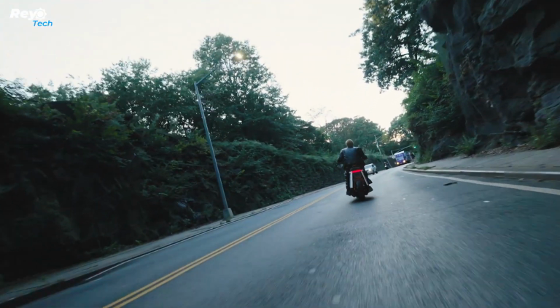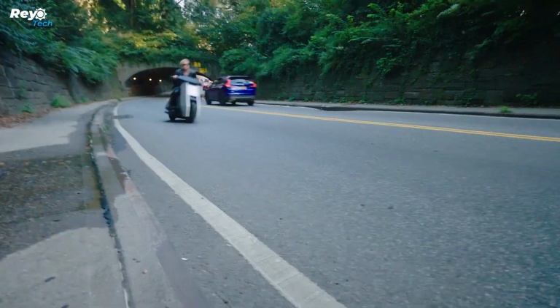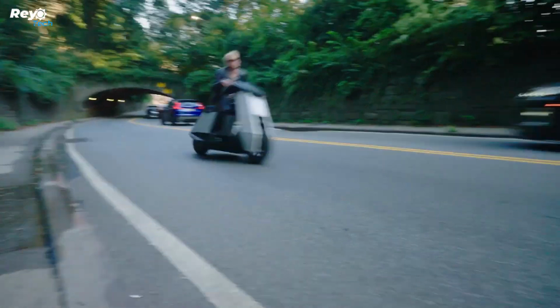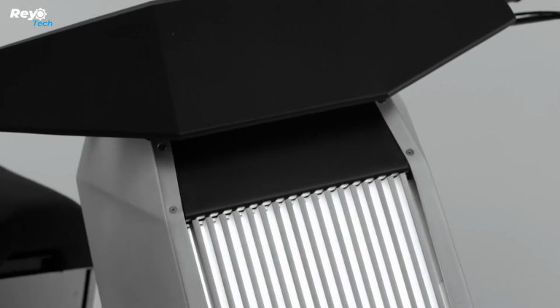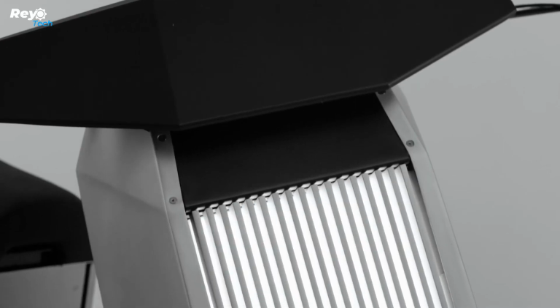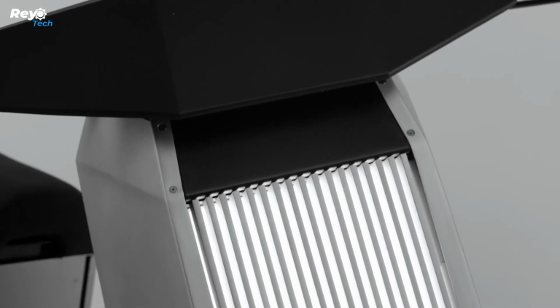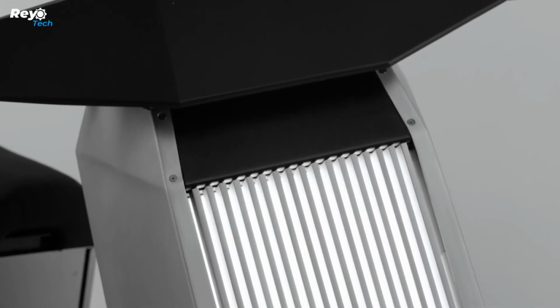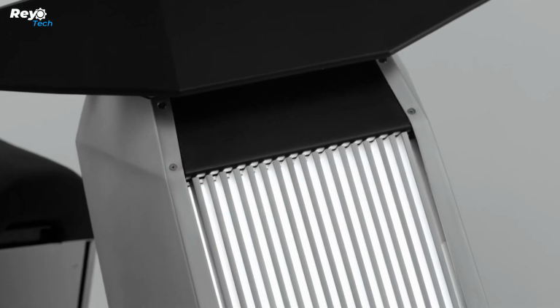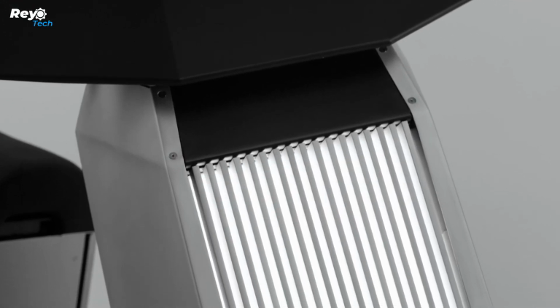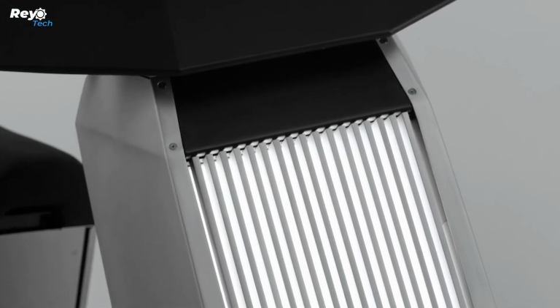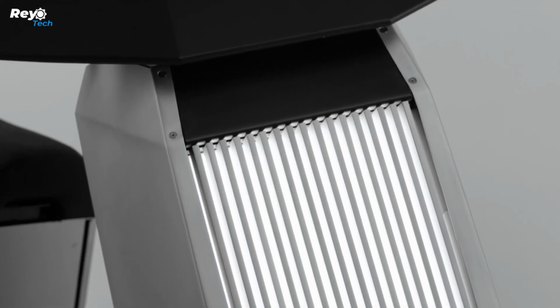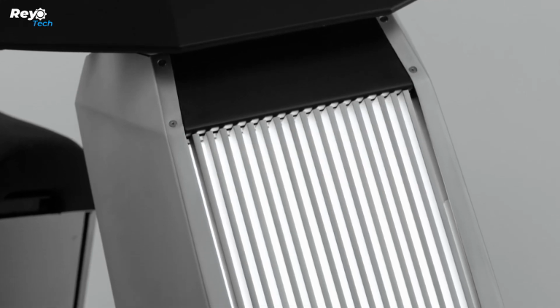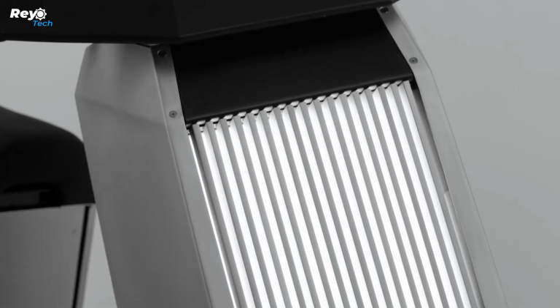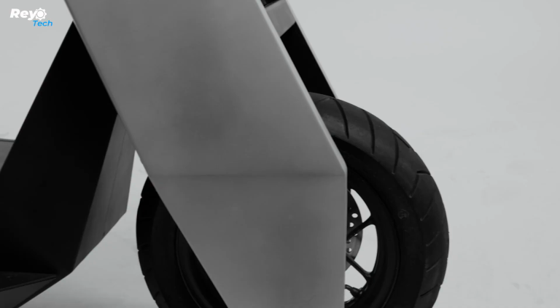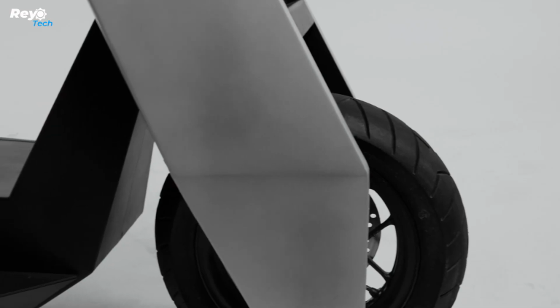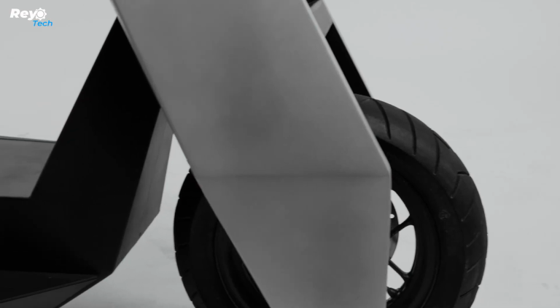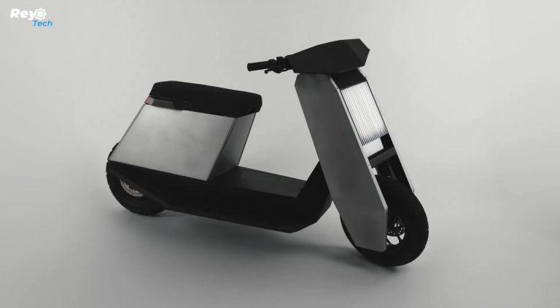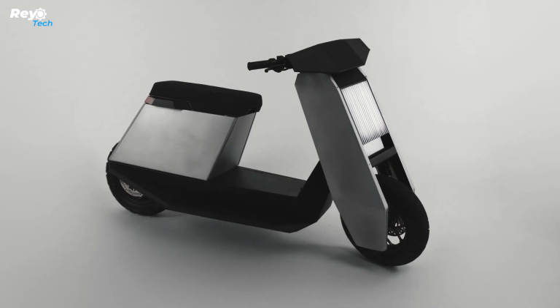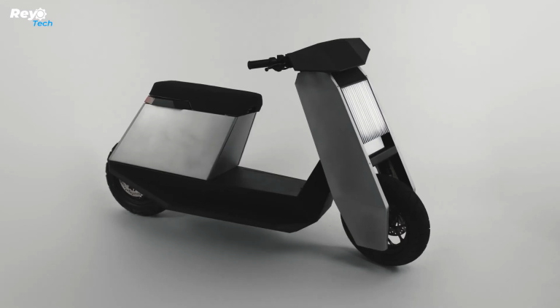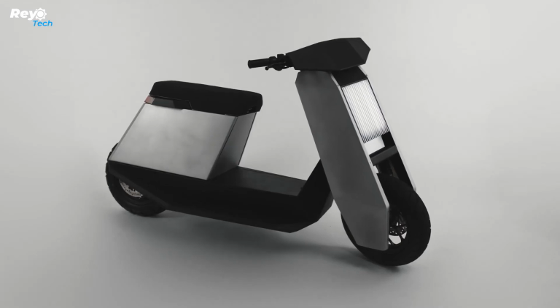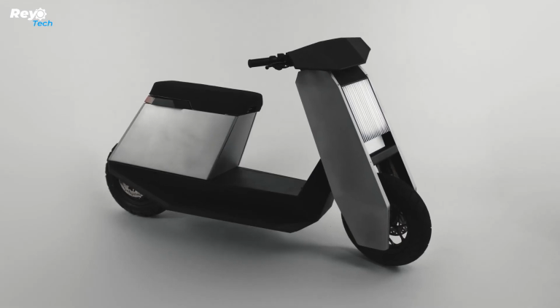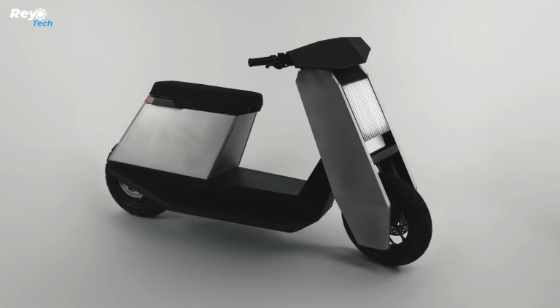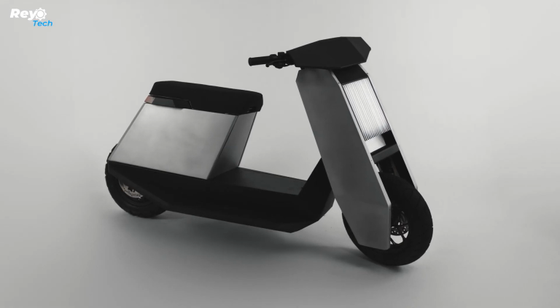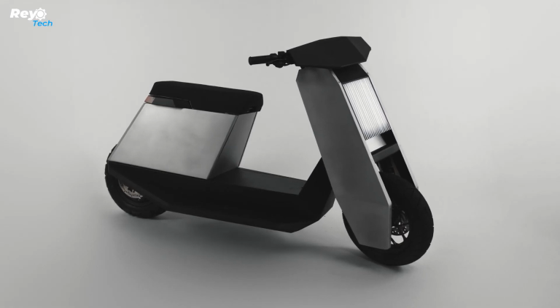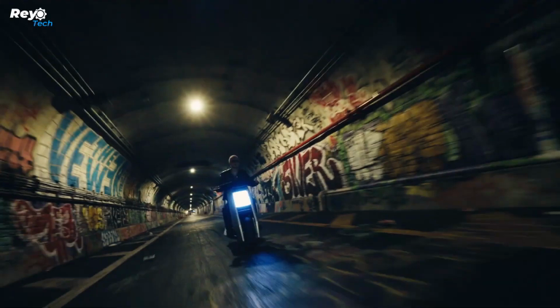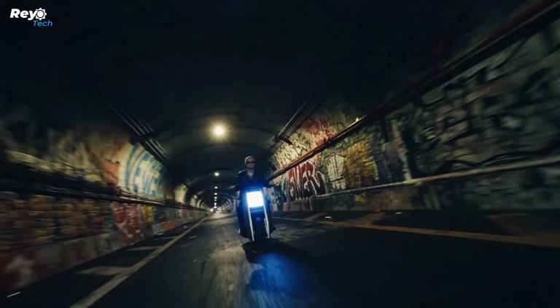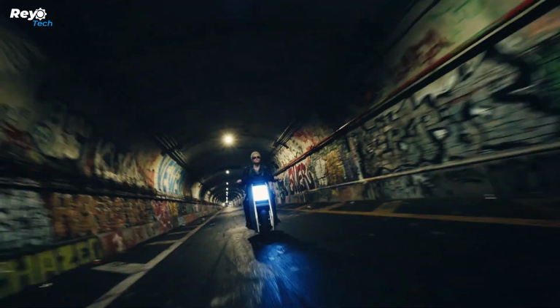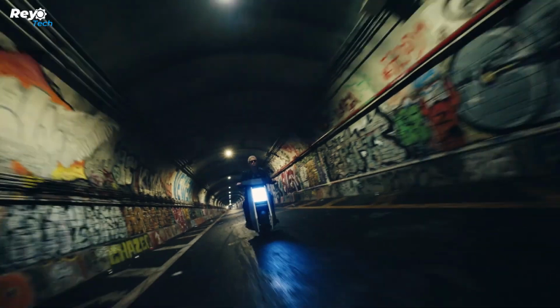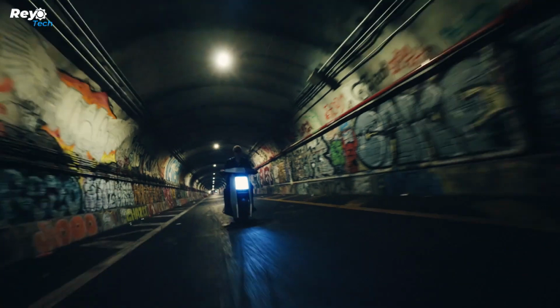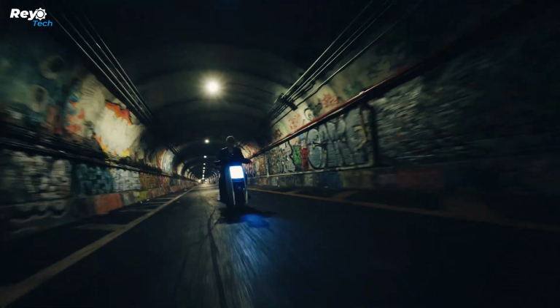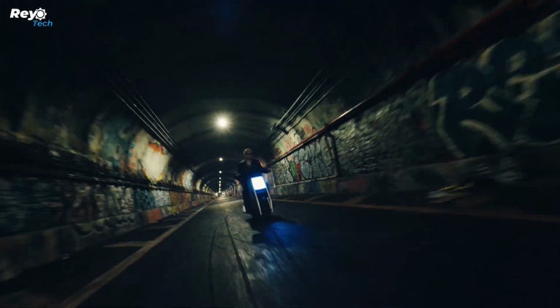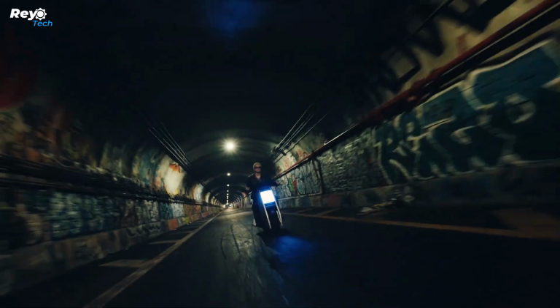The P1 also offers a neat feature: interchangeable panels, allowing you to swap out the trunk panel for a speaker panel and enjoy your ride with music. If you're interested, the P1 is available for pre-order at a price of $10,000.